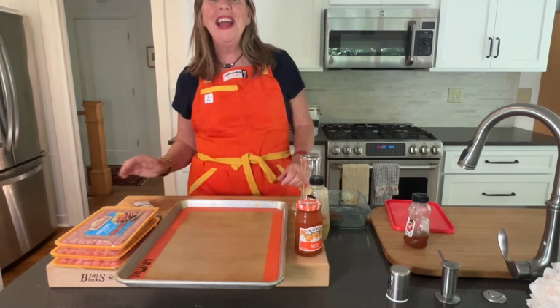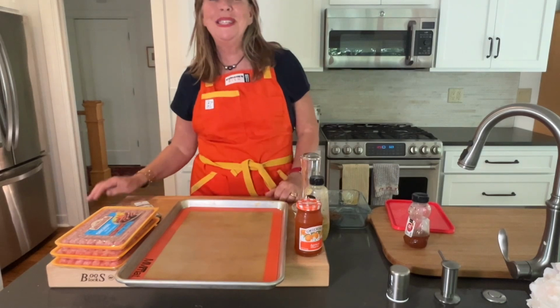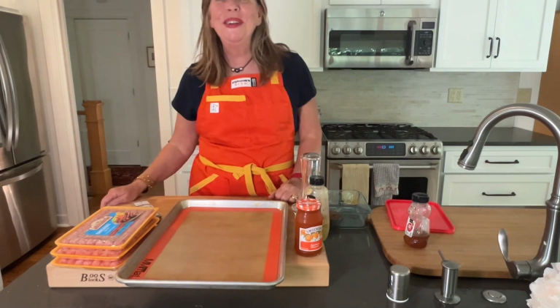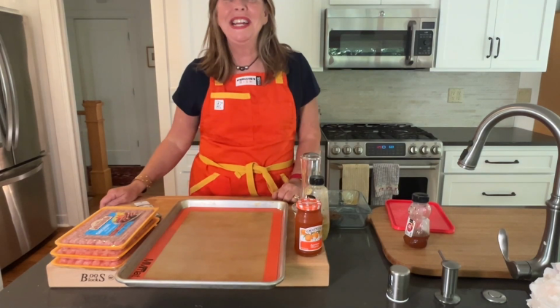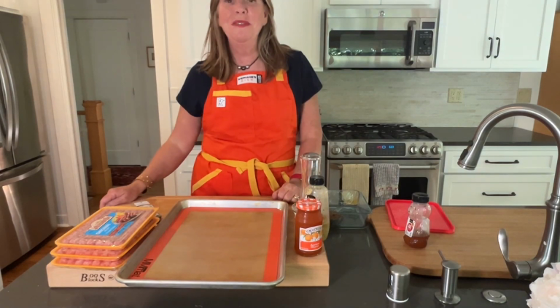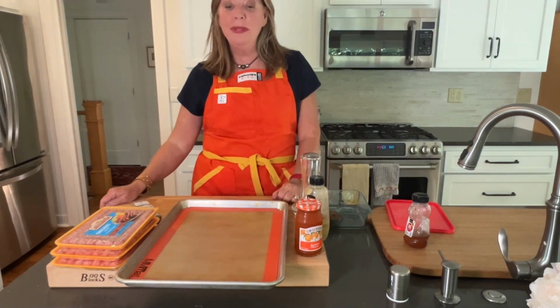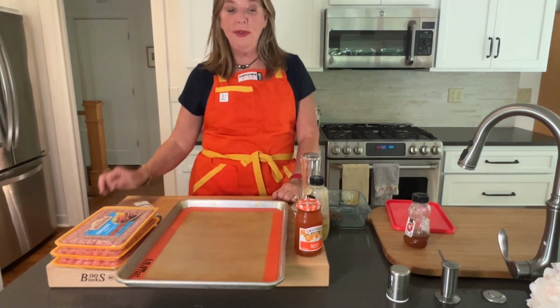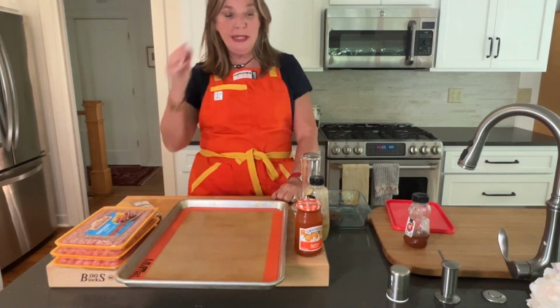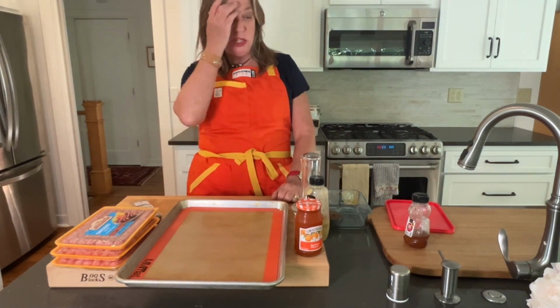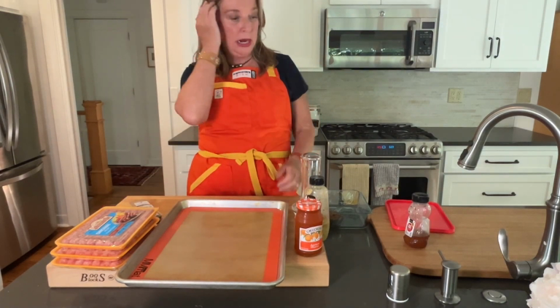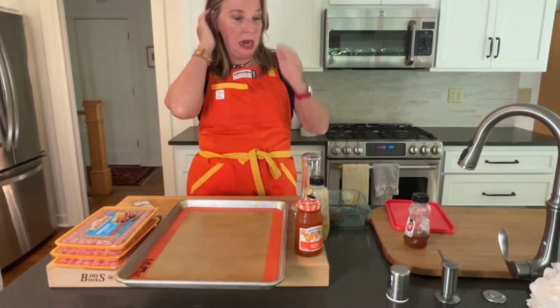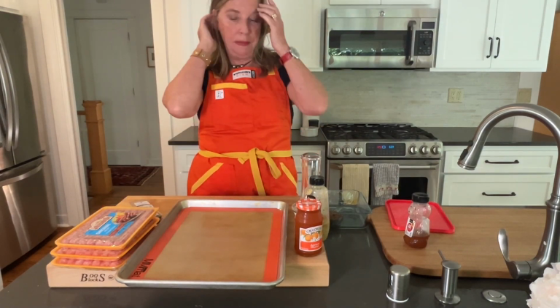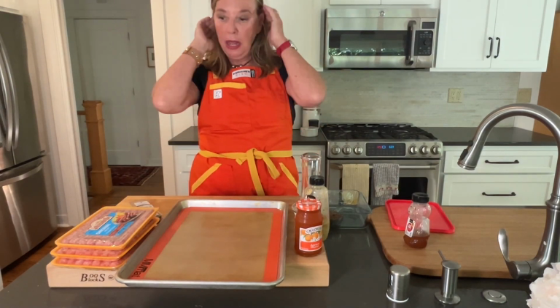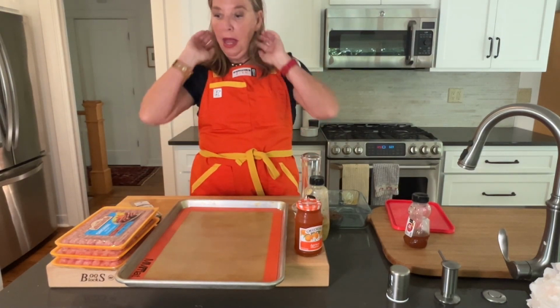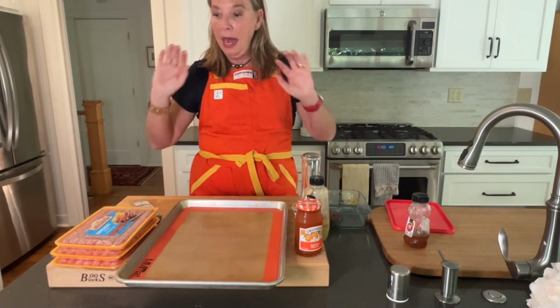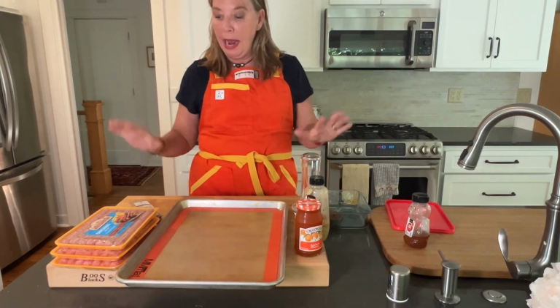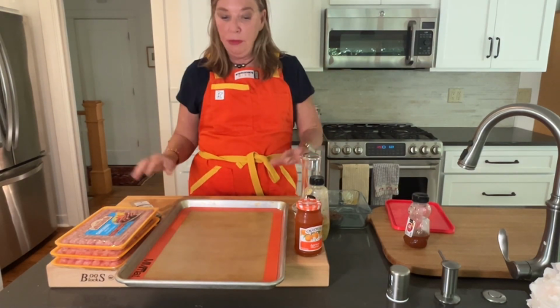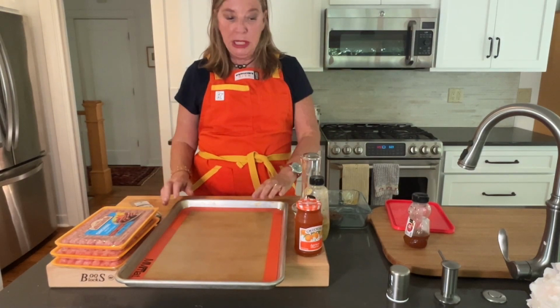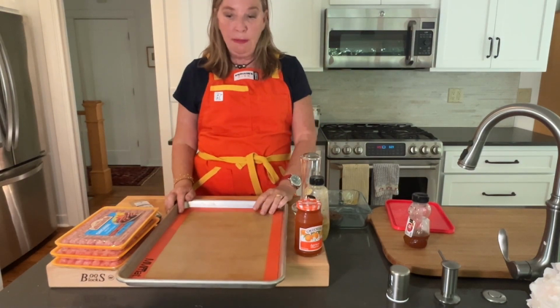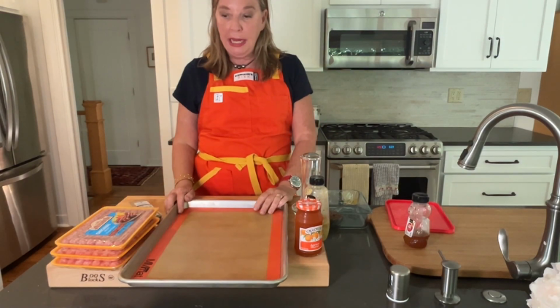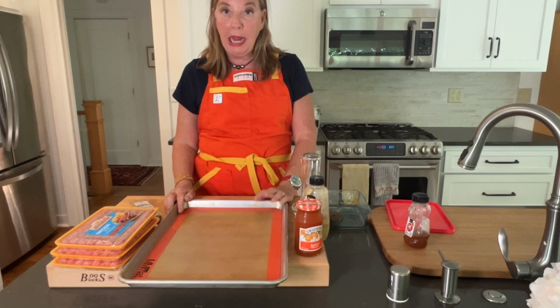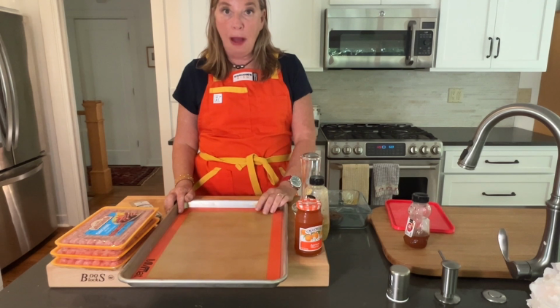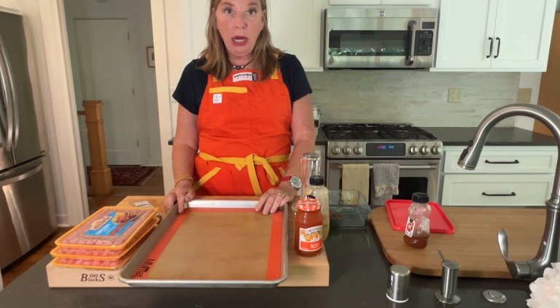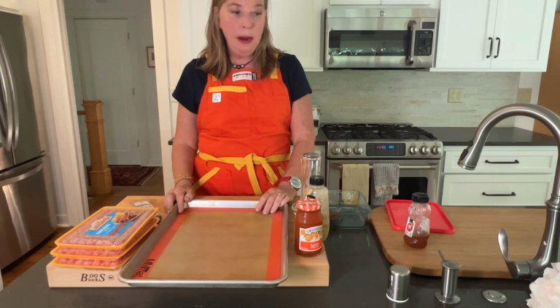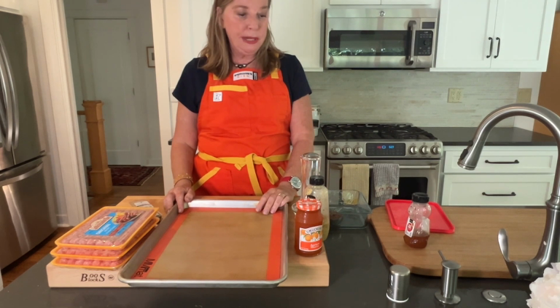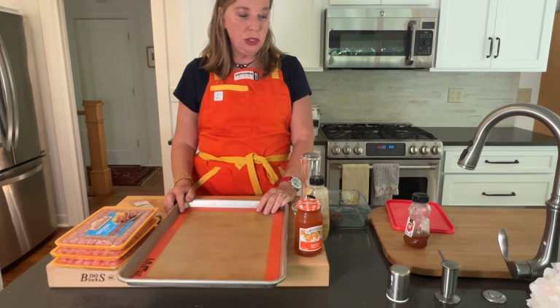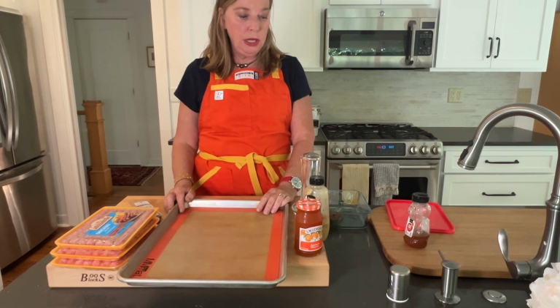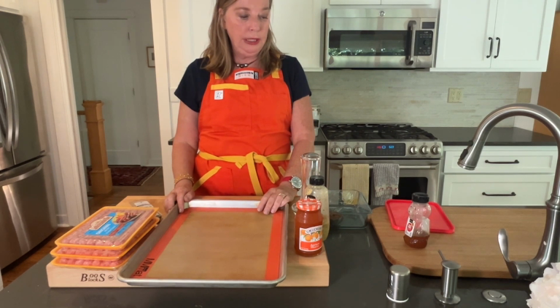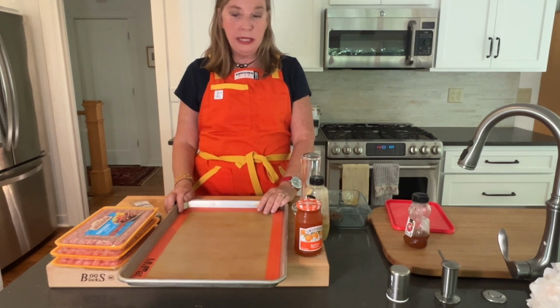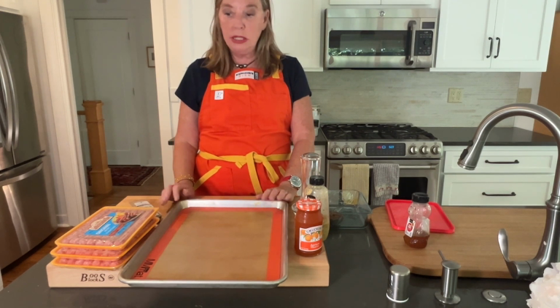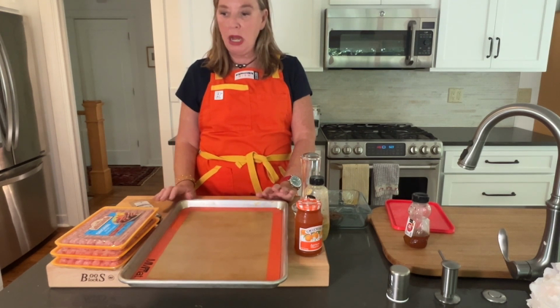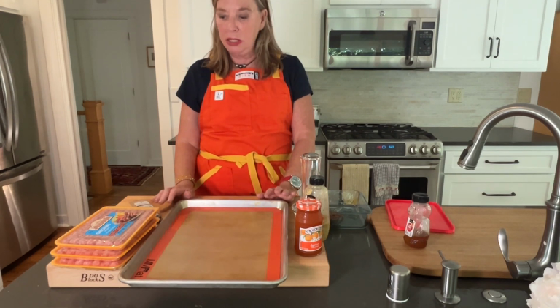Hi, I'm Stephanie Hansen from stephaniesdish.com, and I am going to be making apricot mustard glazed sausages.